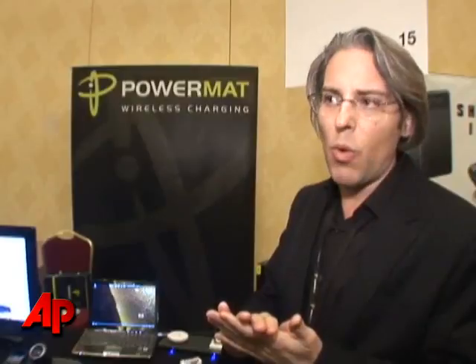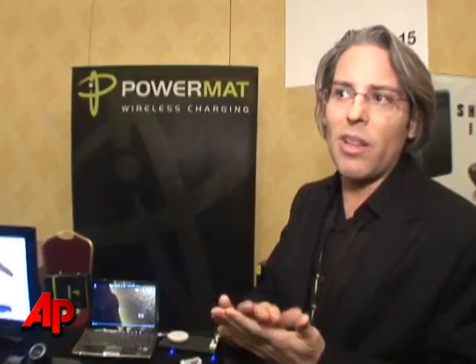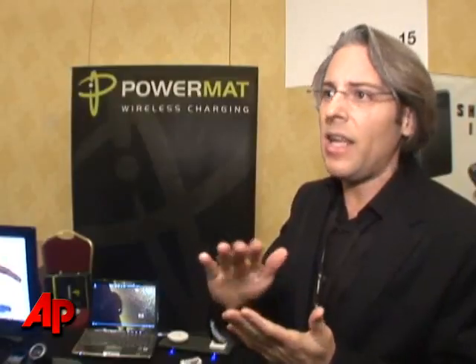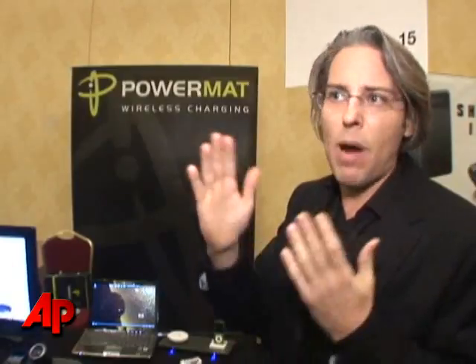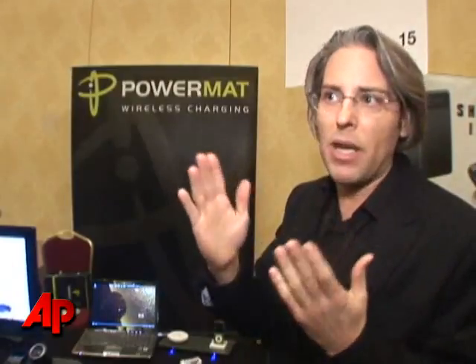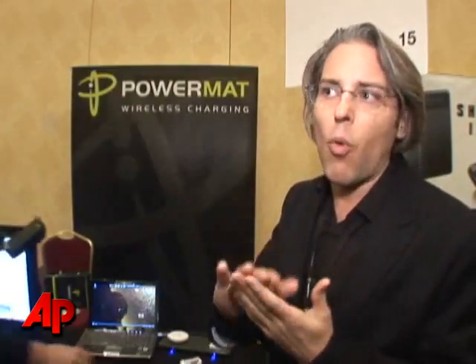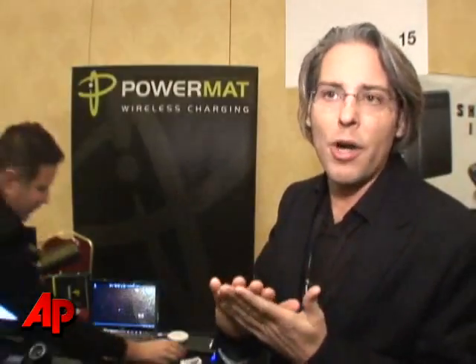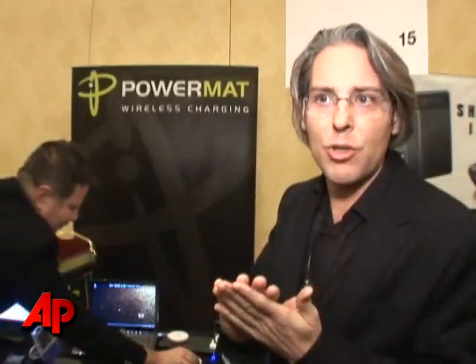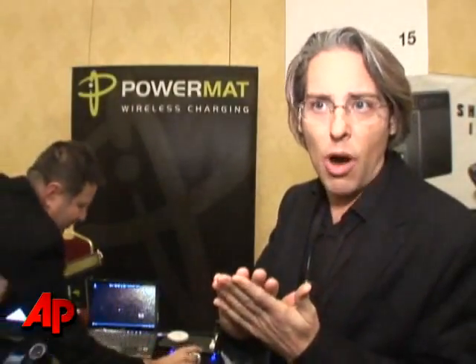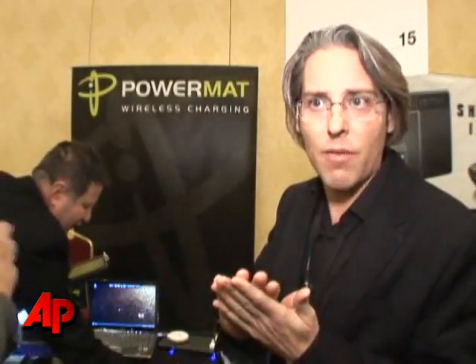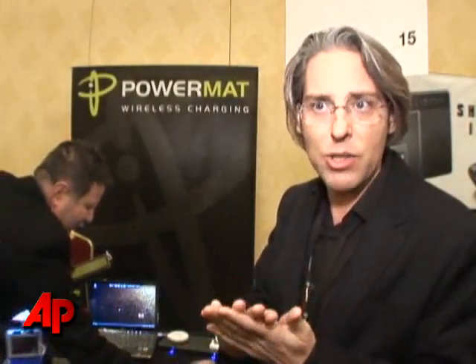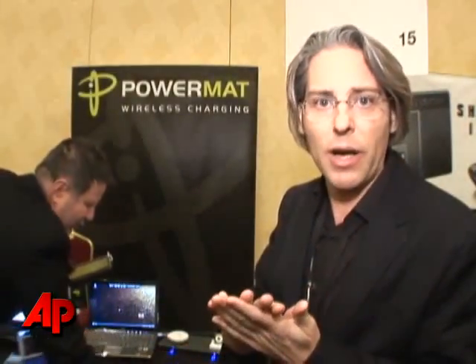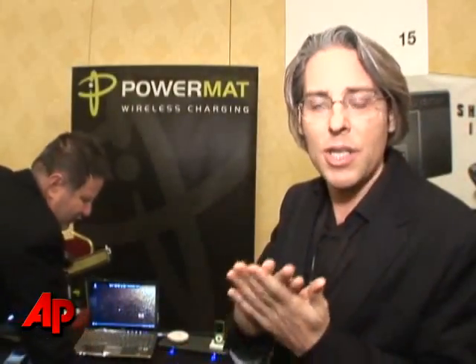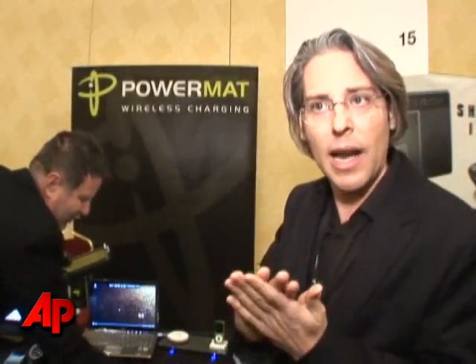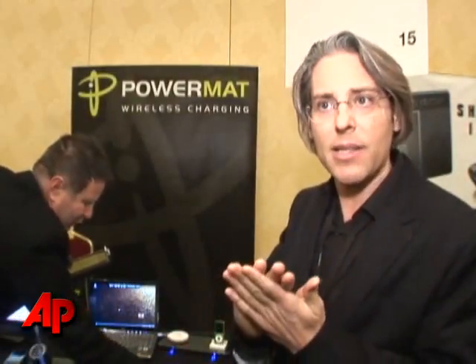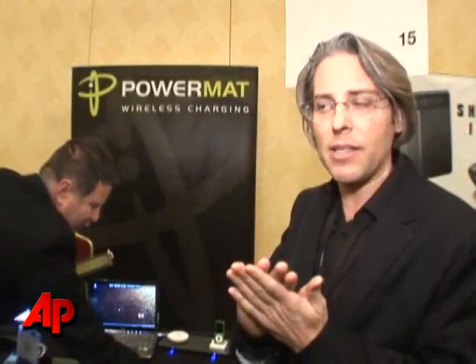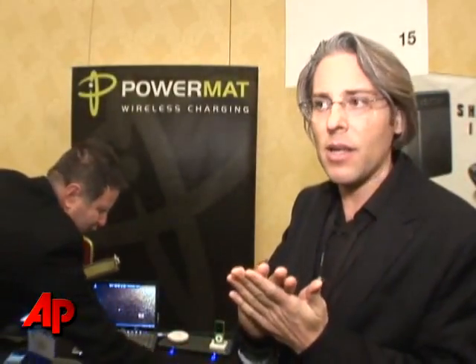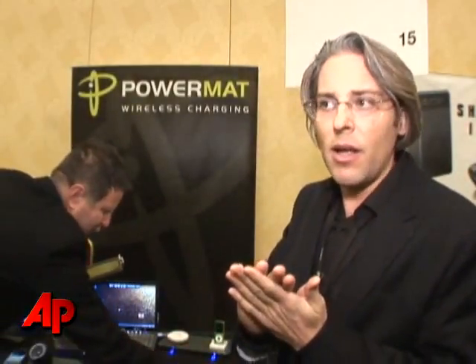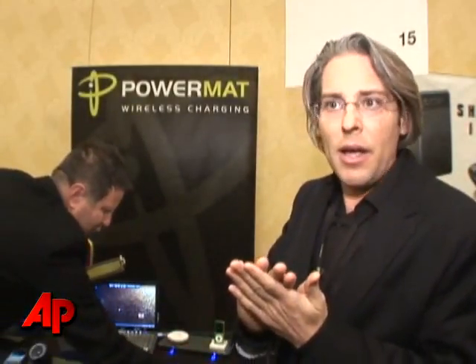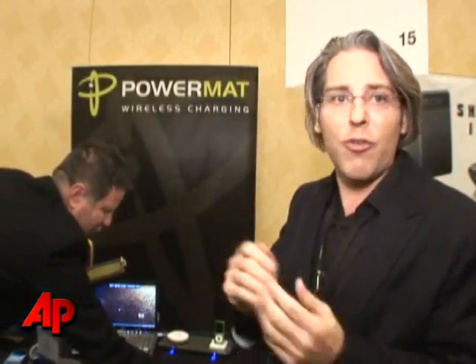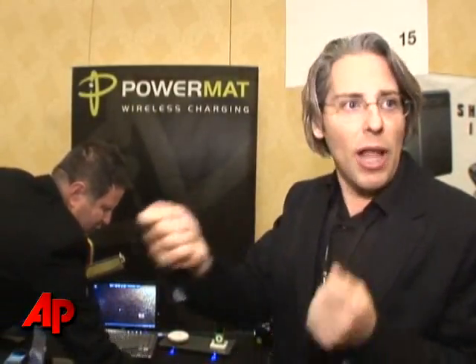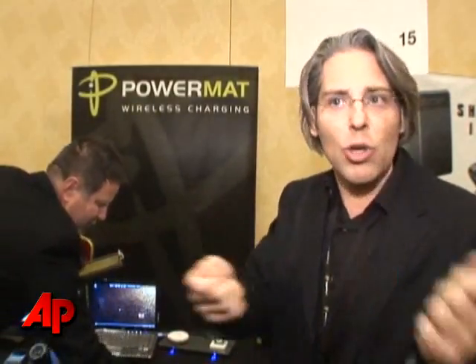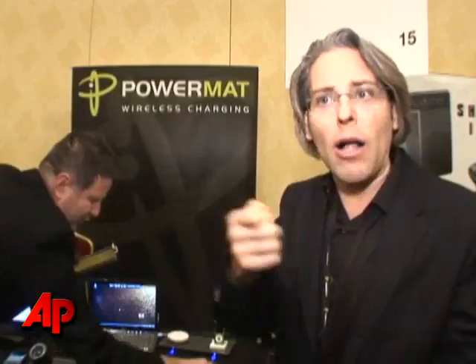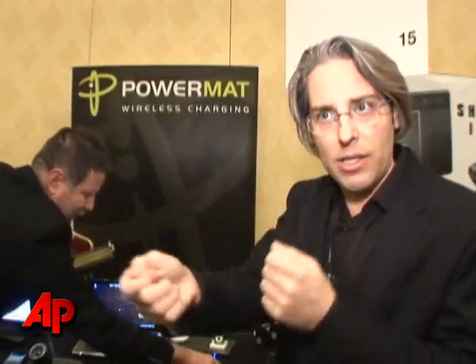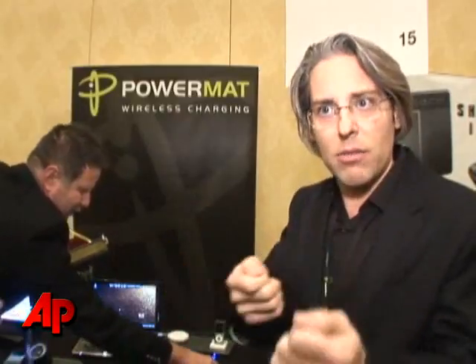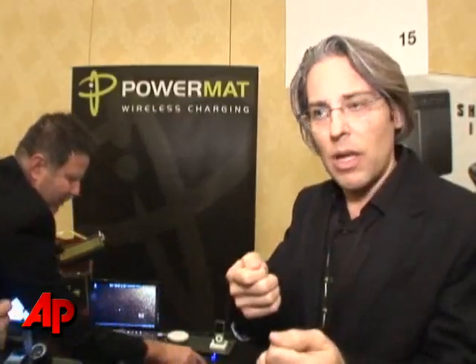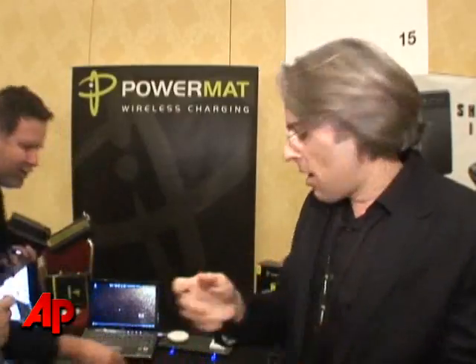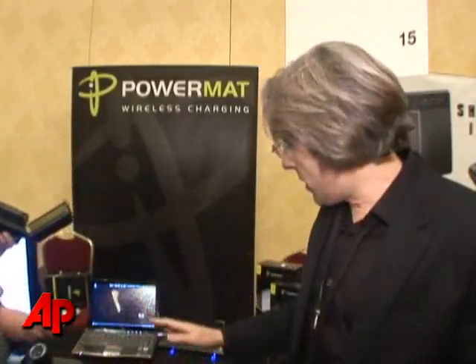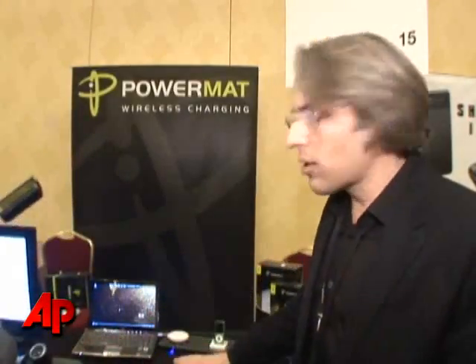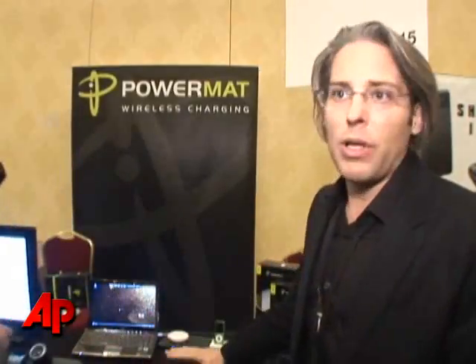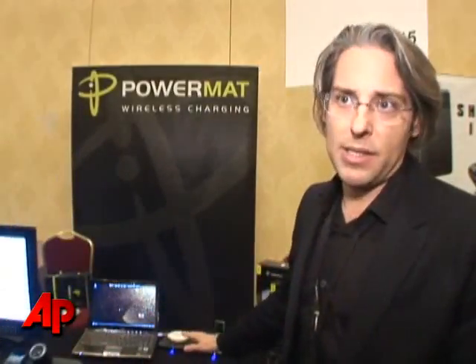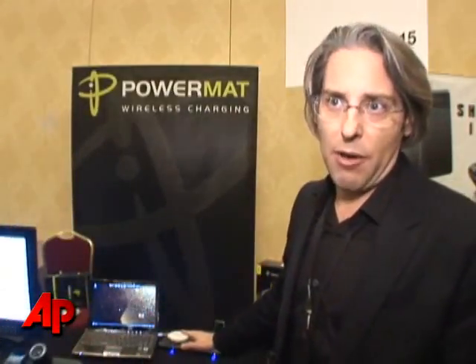From a safety perspective, I think the number one or number two cause of house fires in the United States is from electrical outlets. This is completely safe.